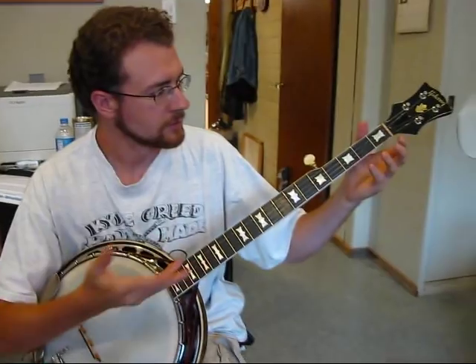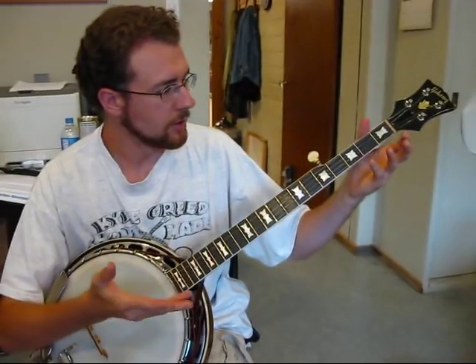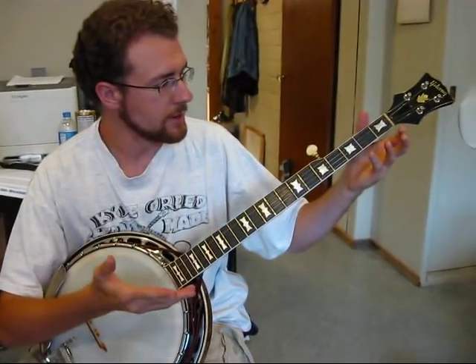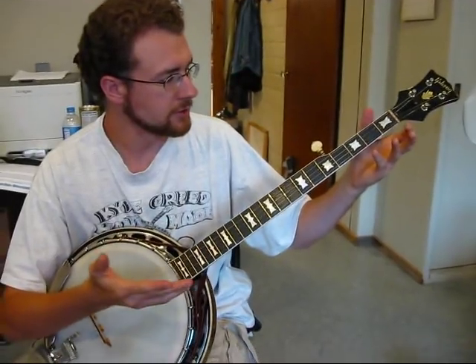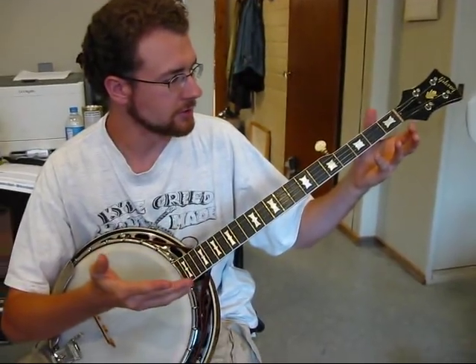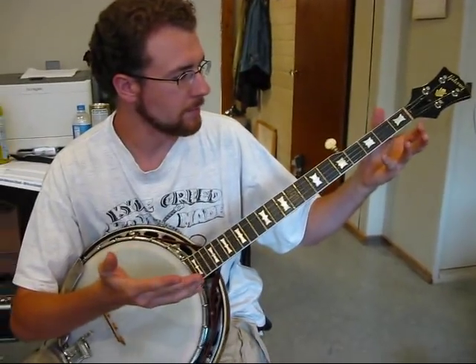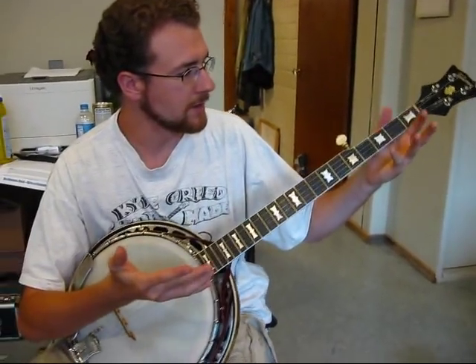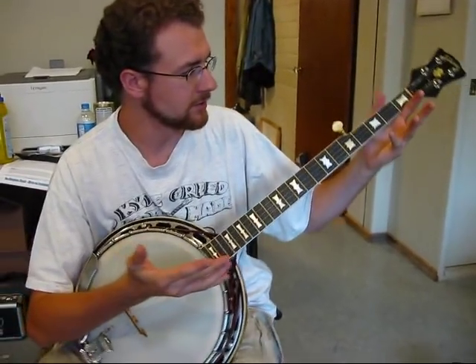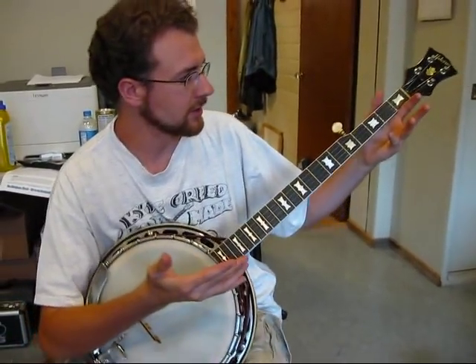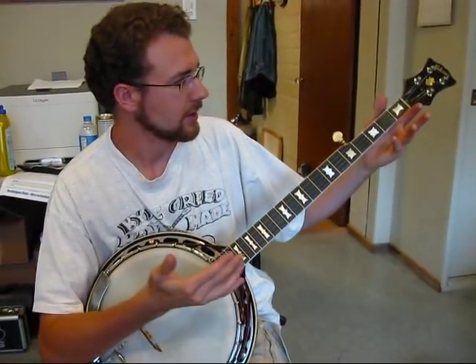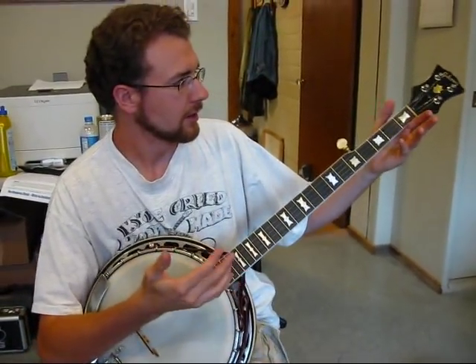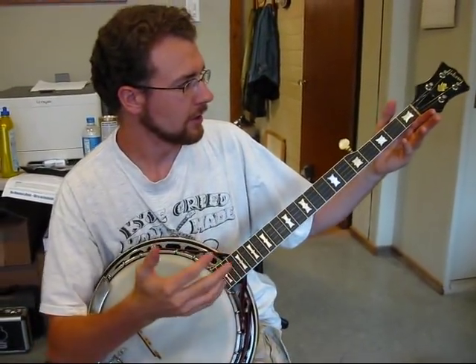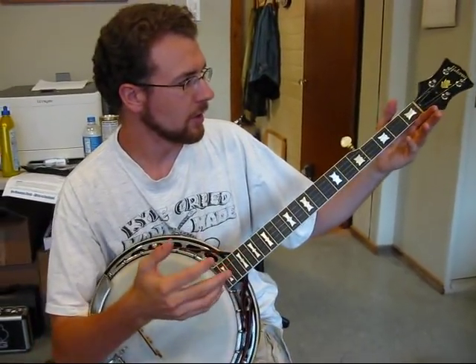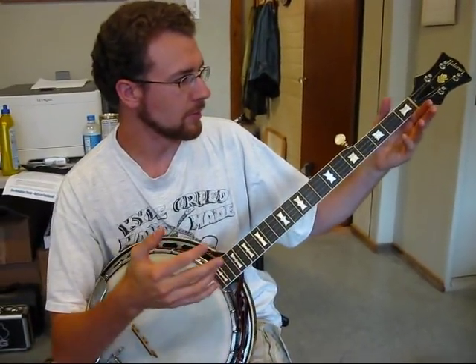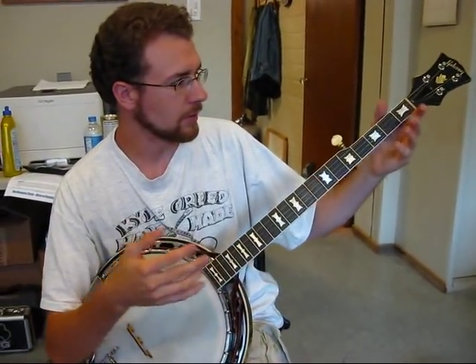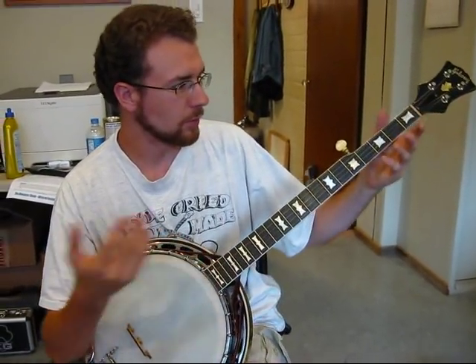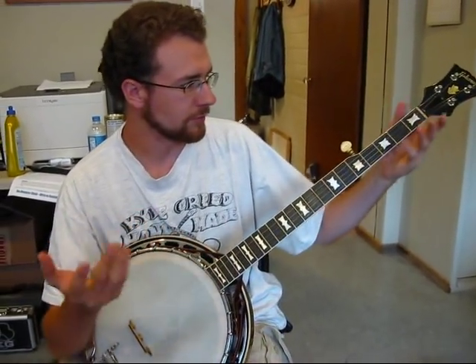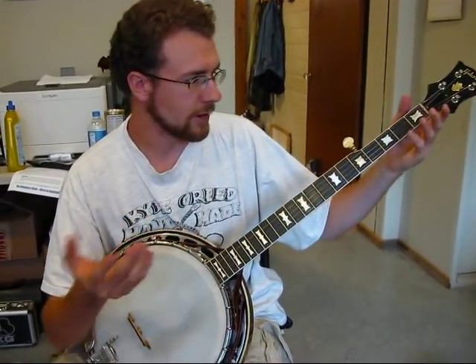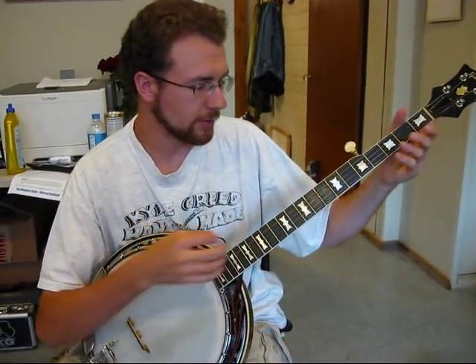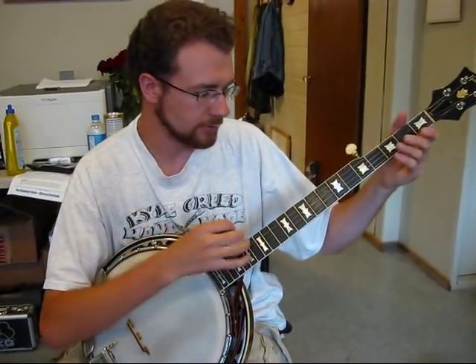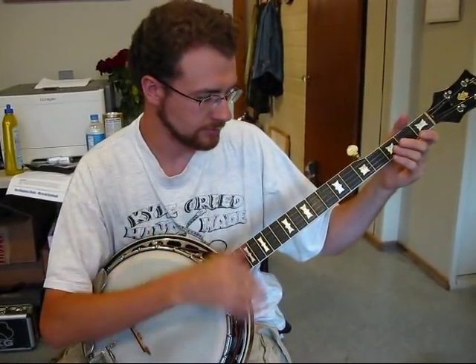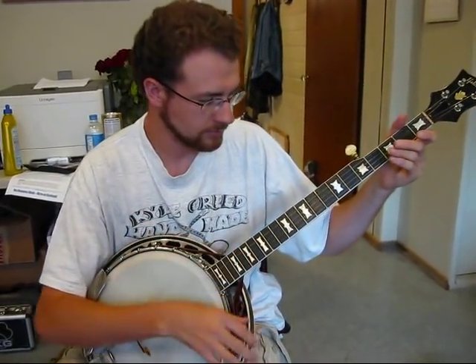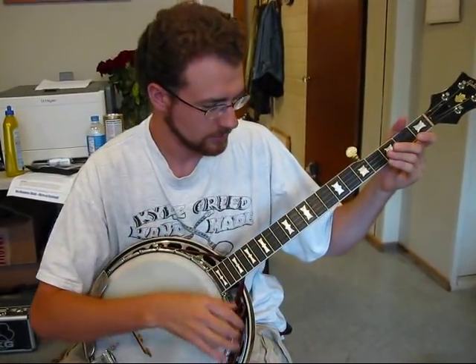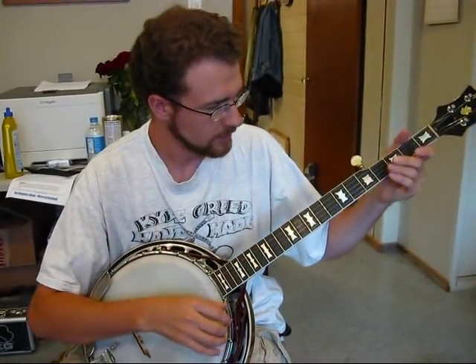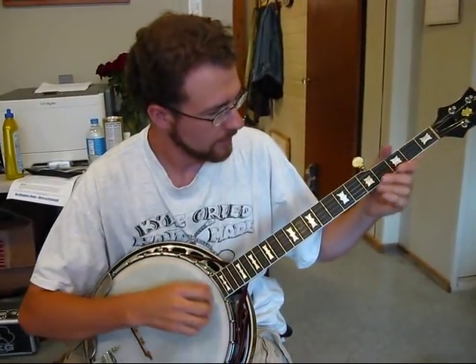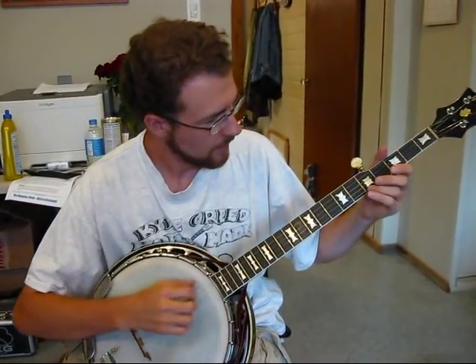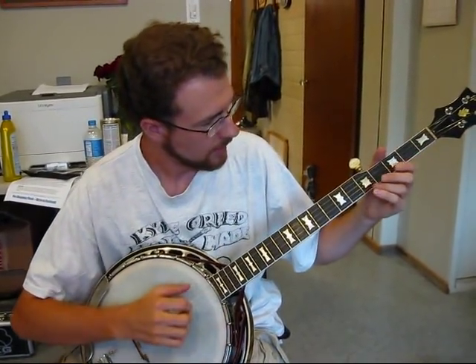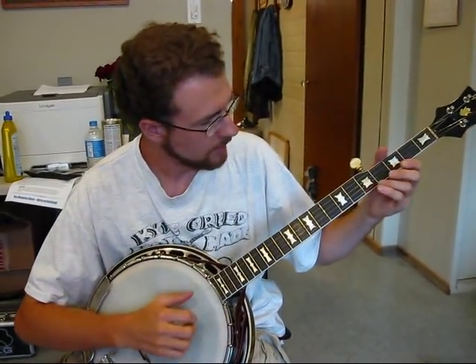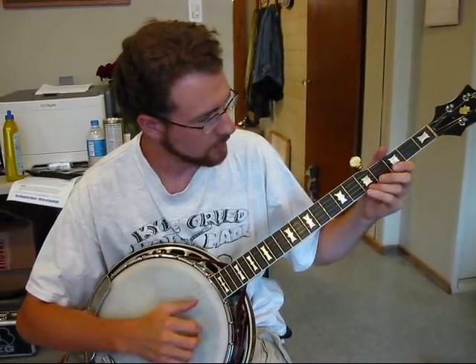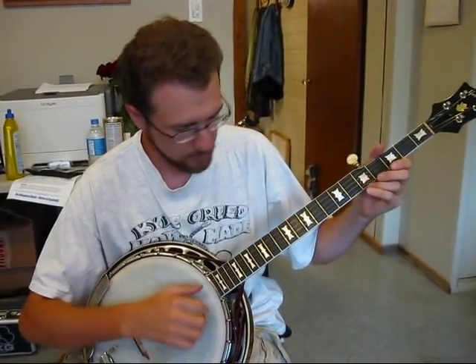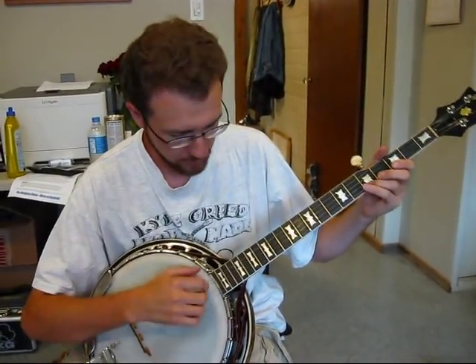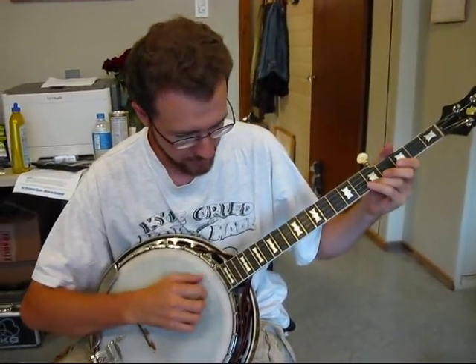So here's just a basic claw hammer or frailing of Cripple Creek.